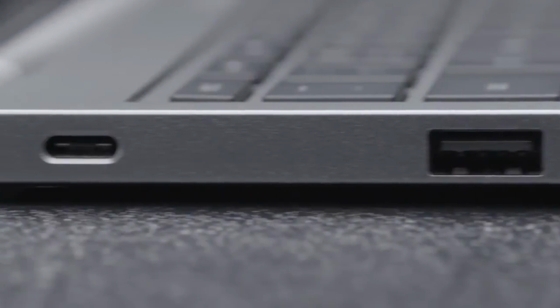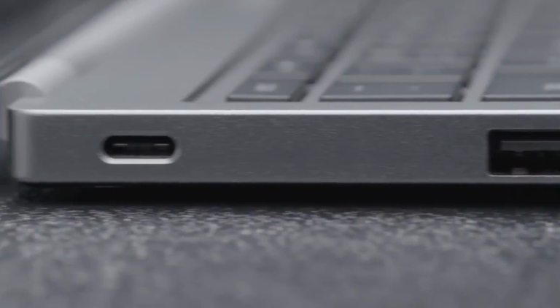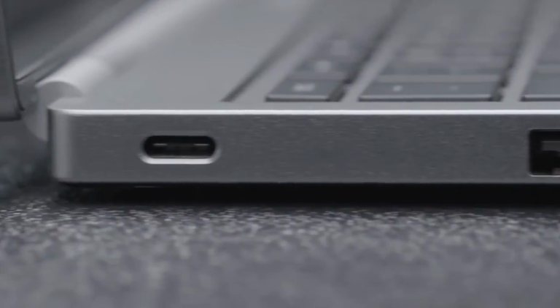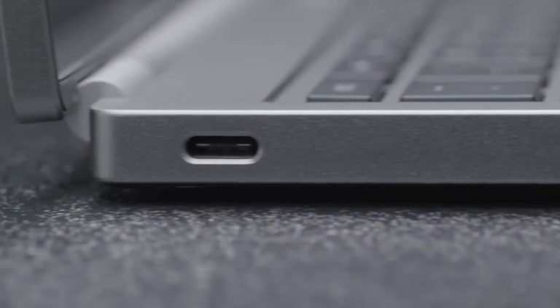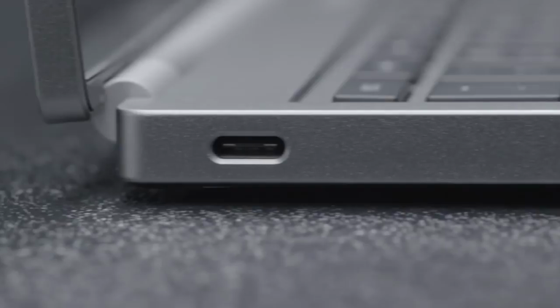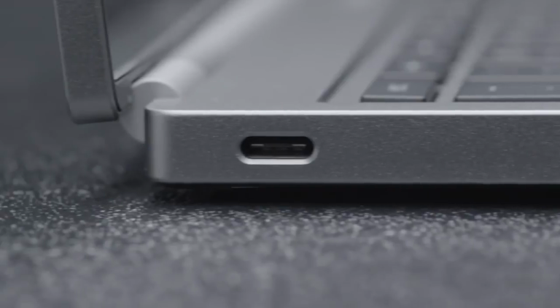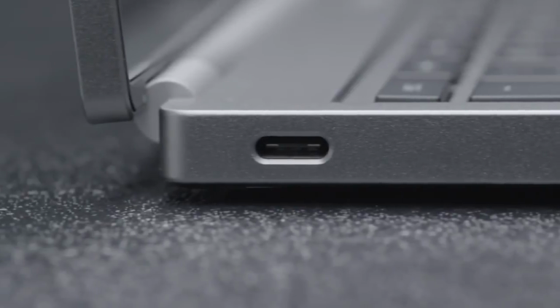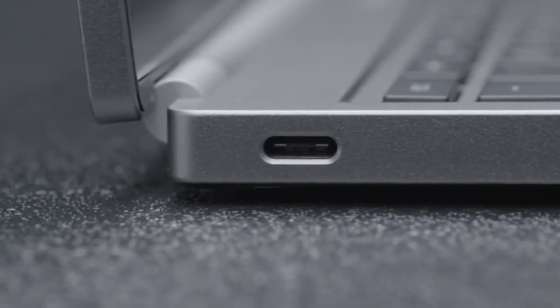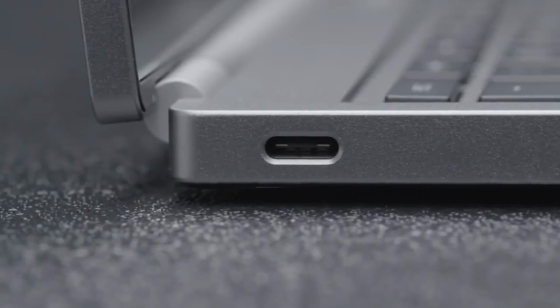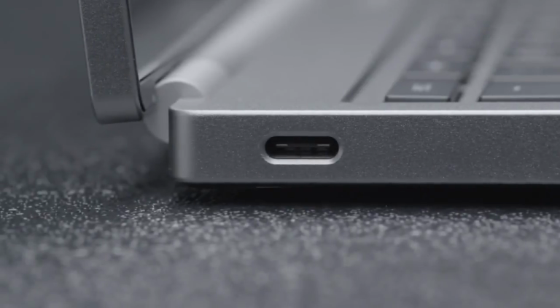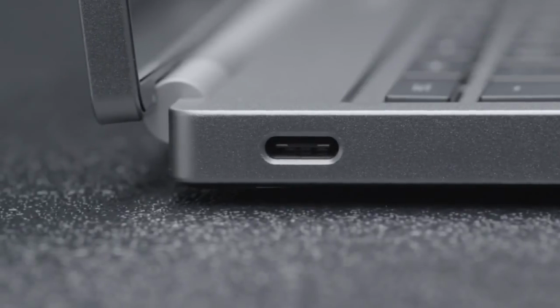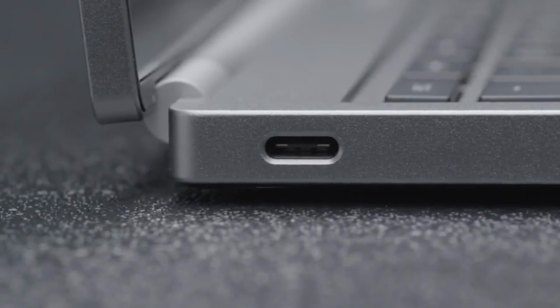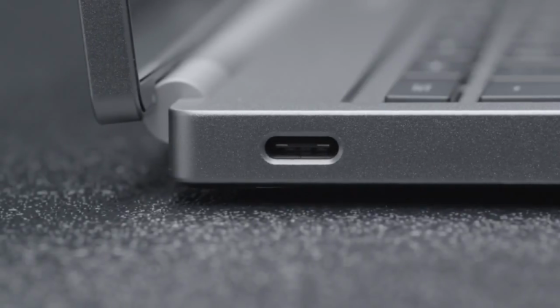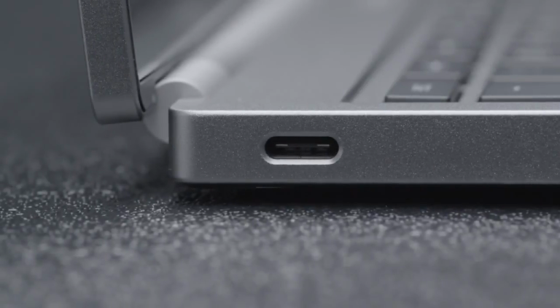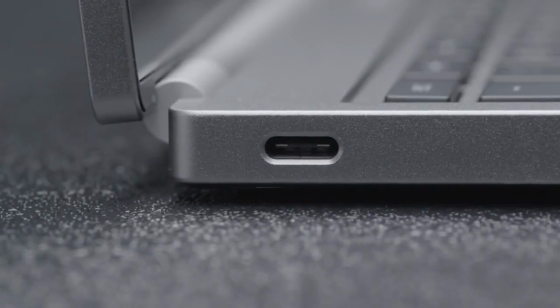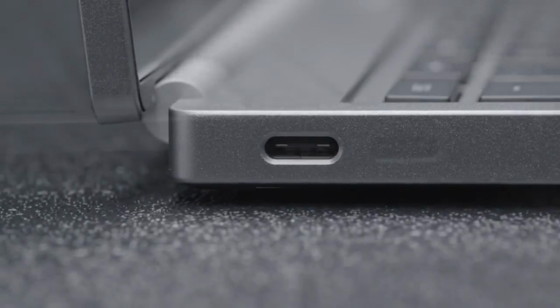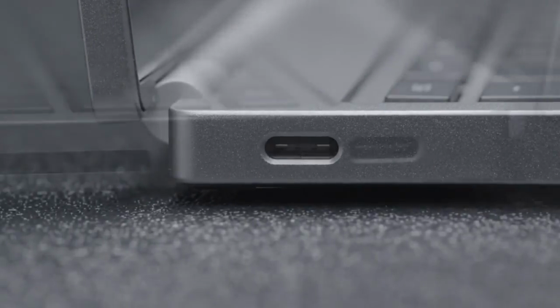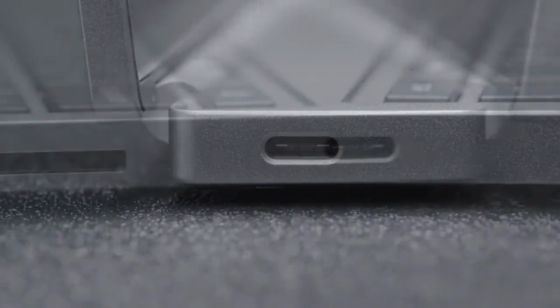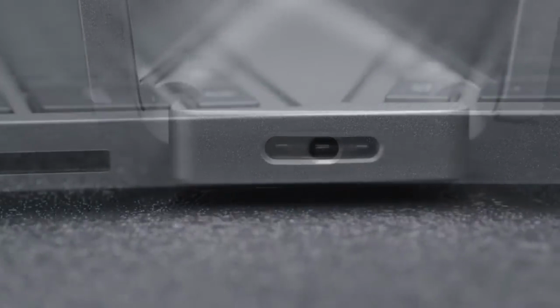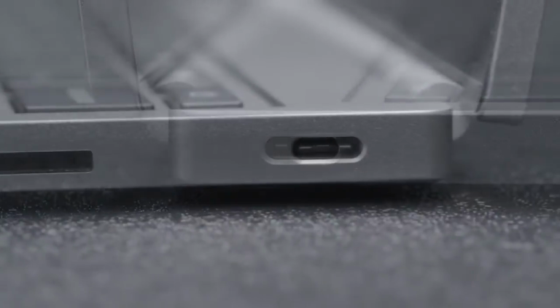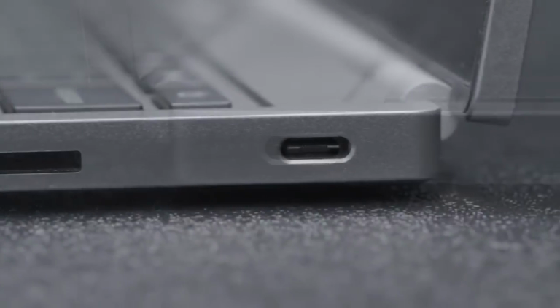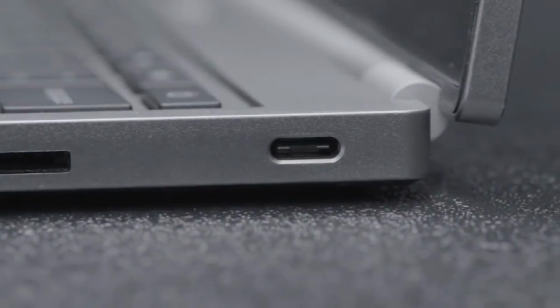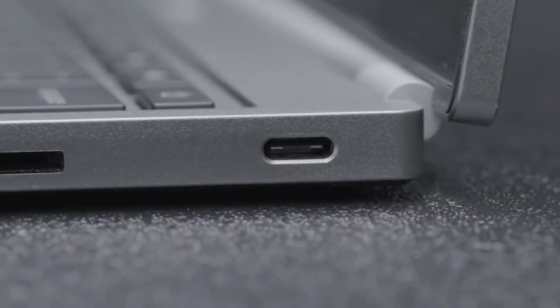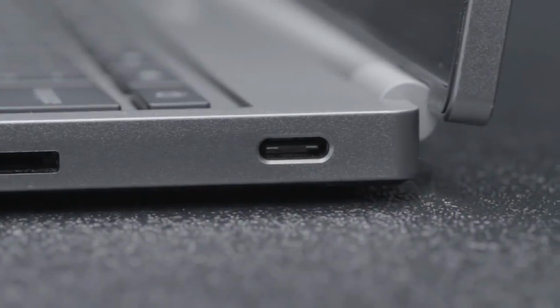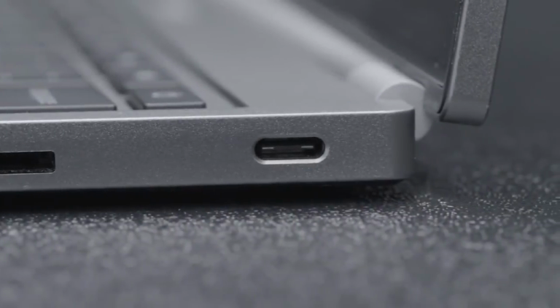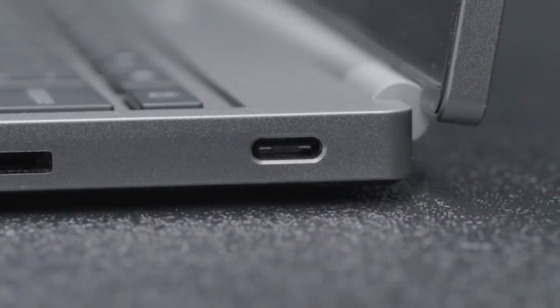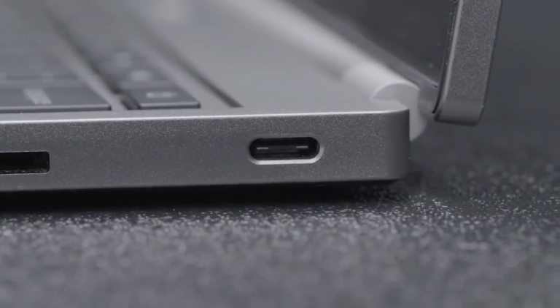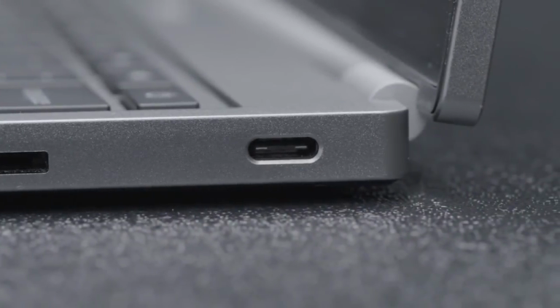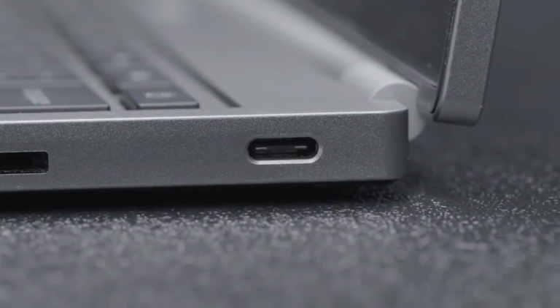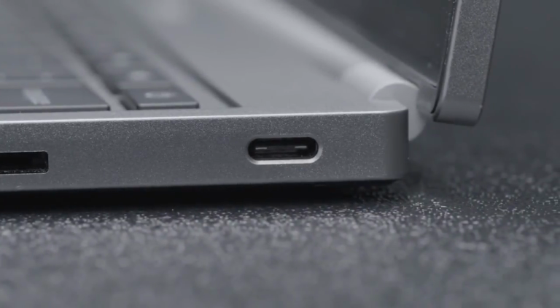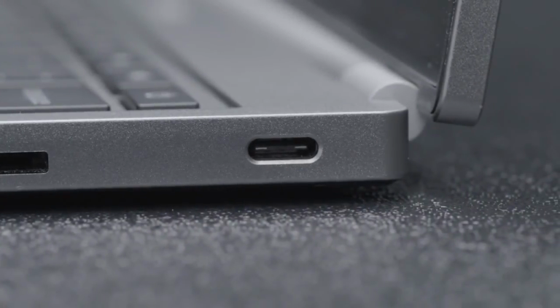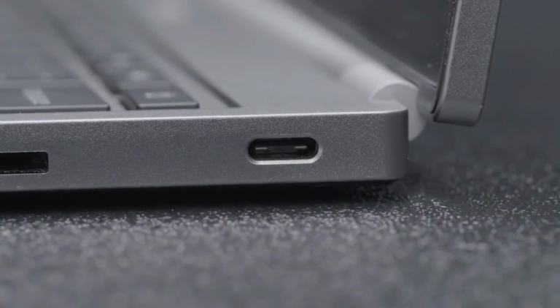We wanted to output display and charge at the same time, so we put one port on either side of your Chromebook Pixel.